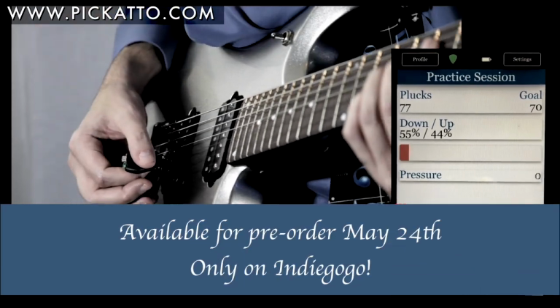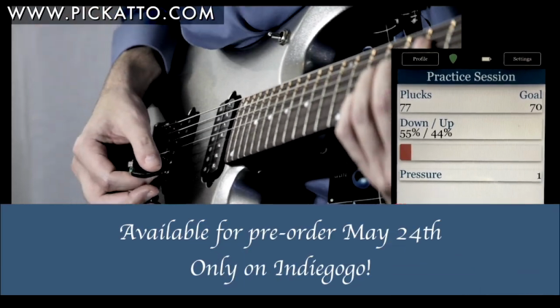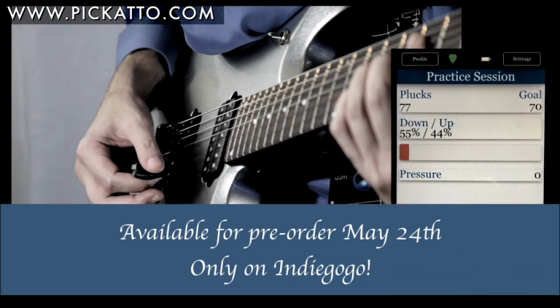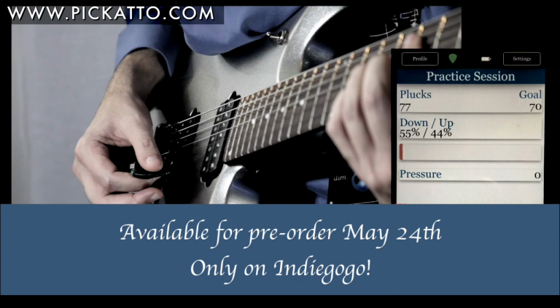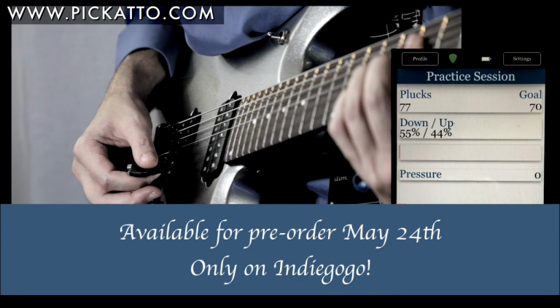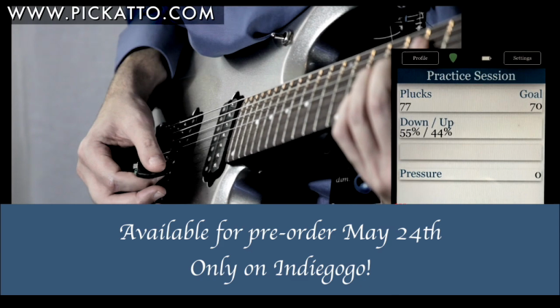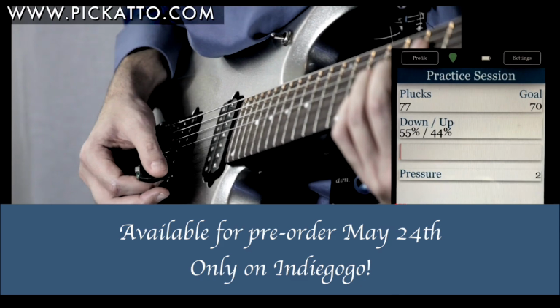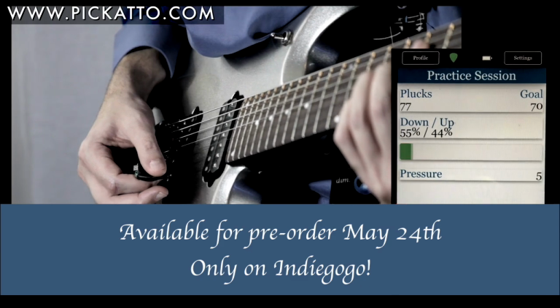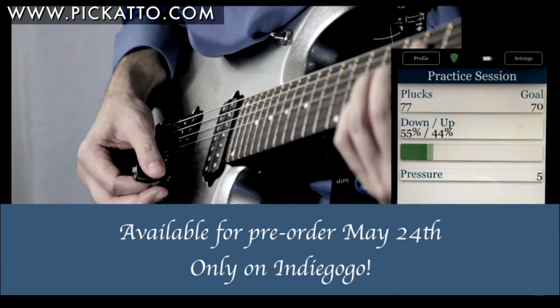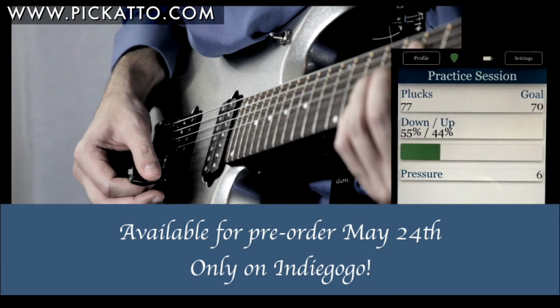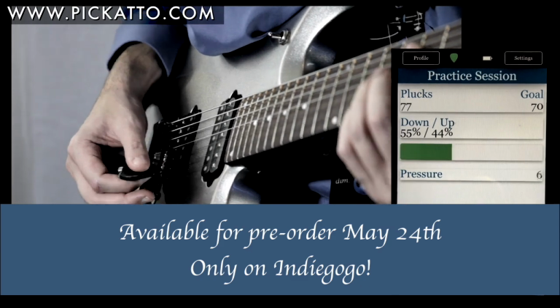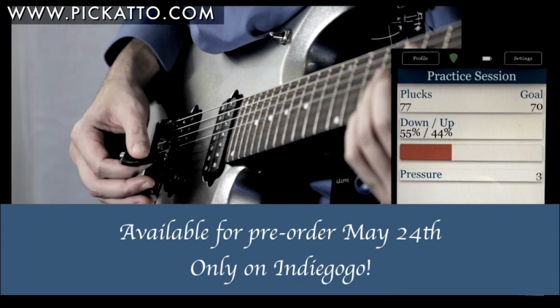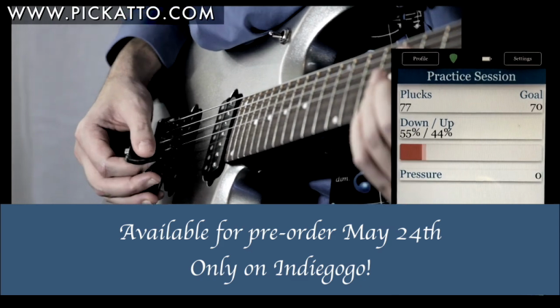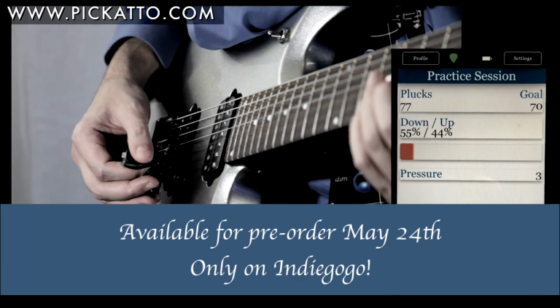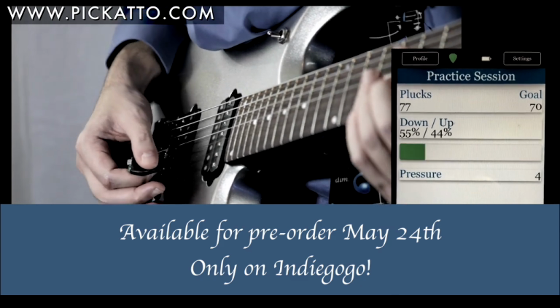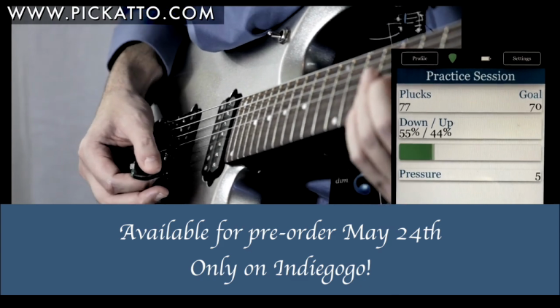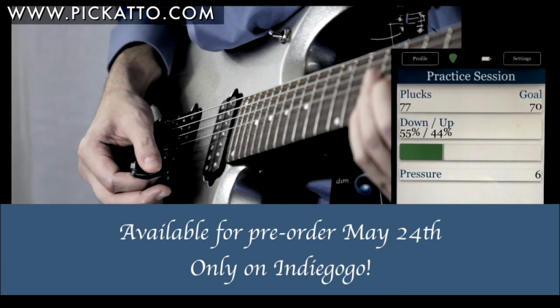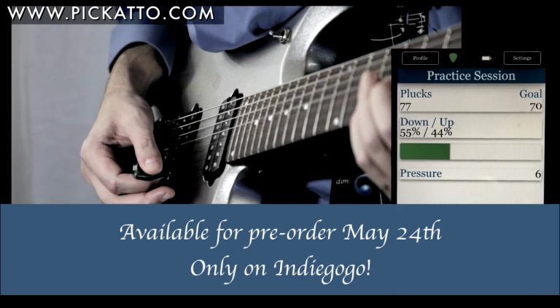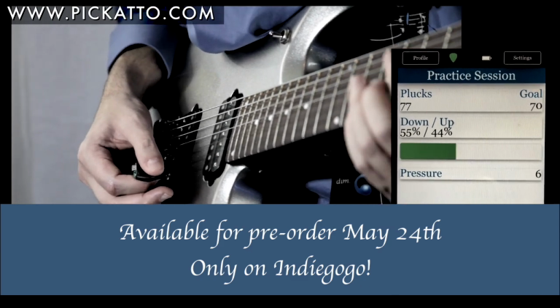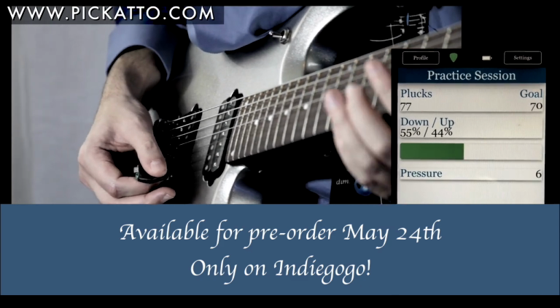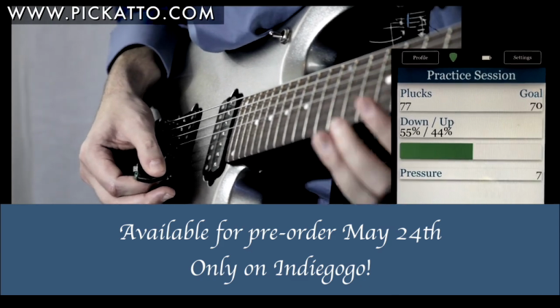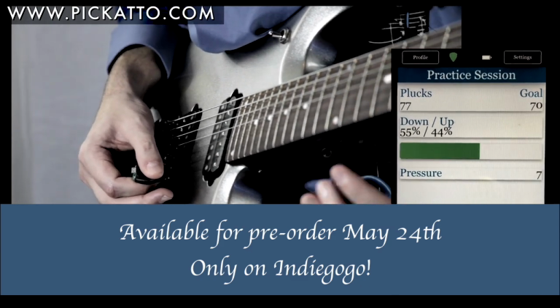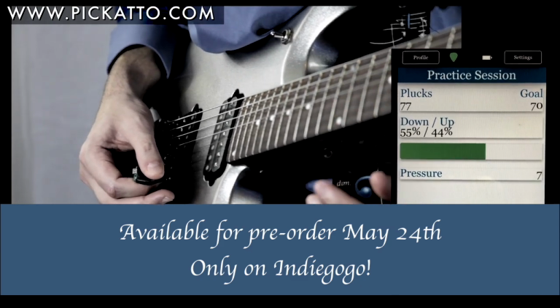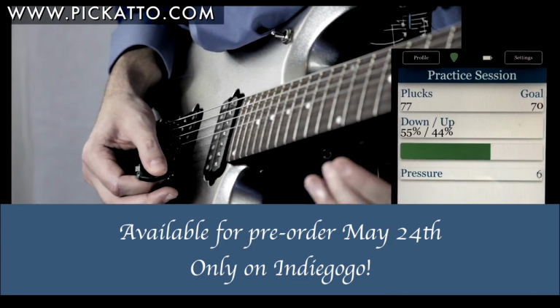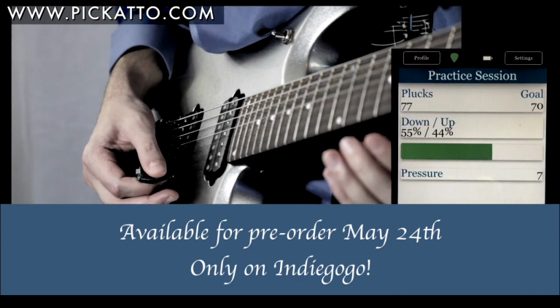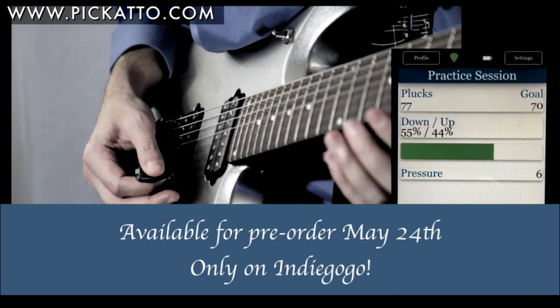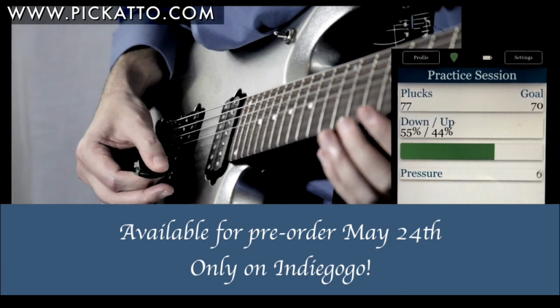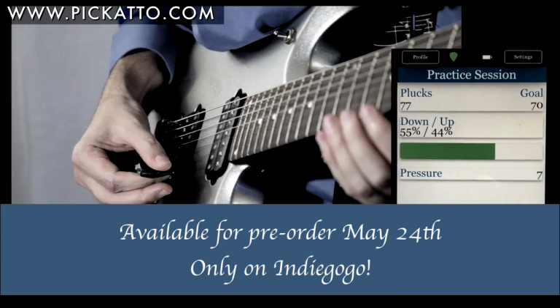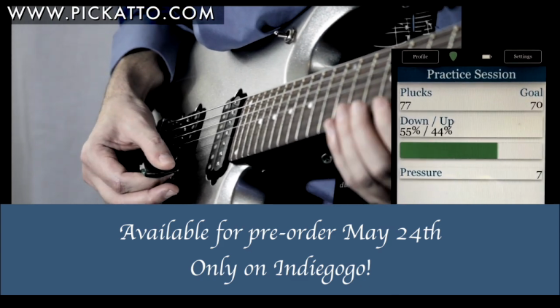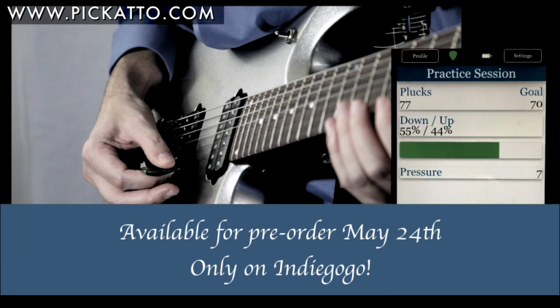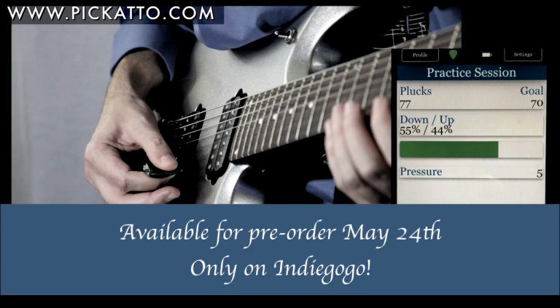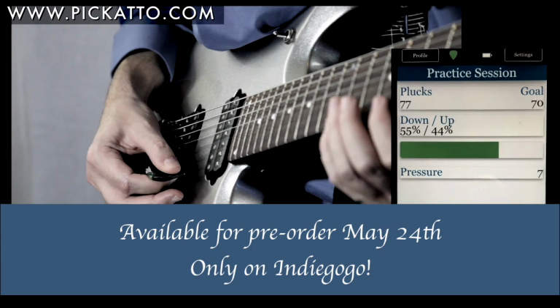And for all you speed demons out there, this pick will even keep up with you. The pull-offs are counted as well.